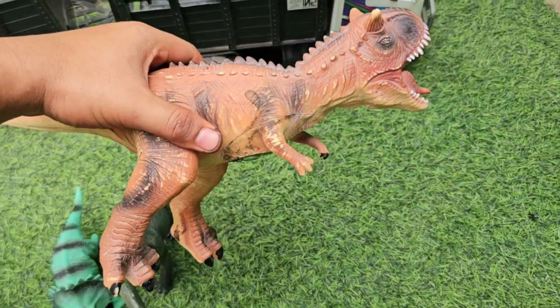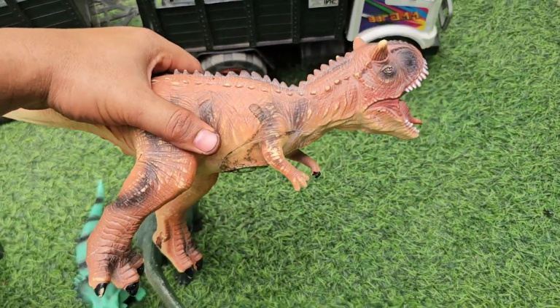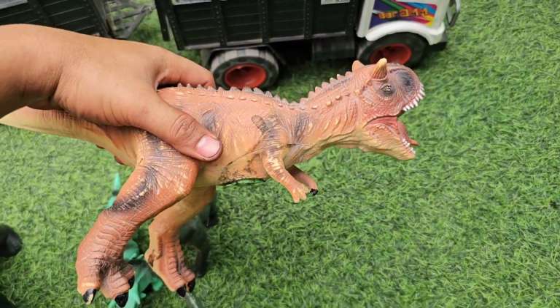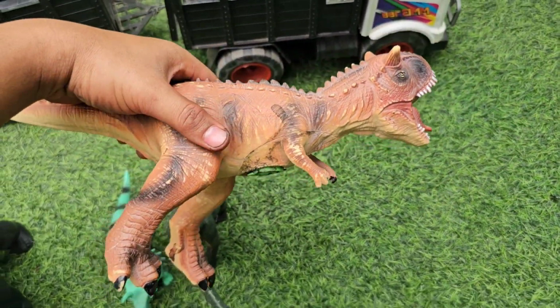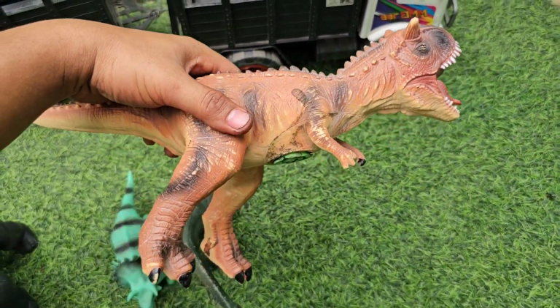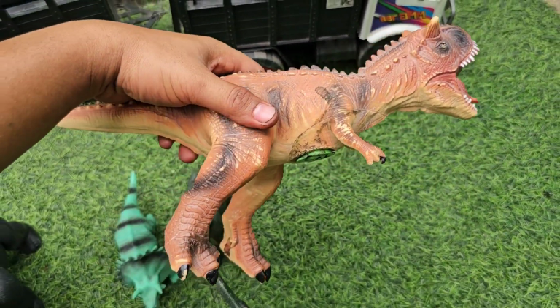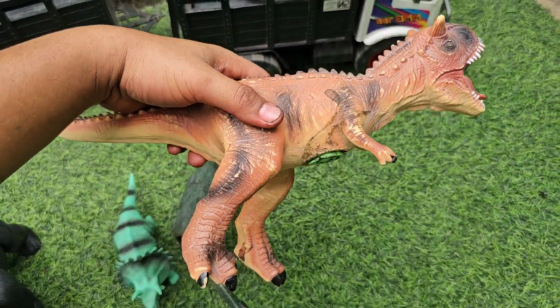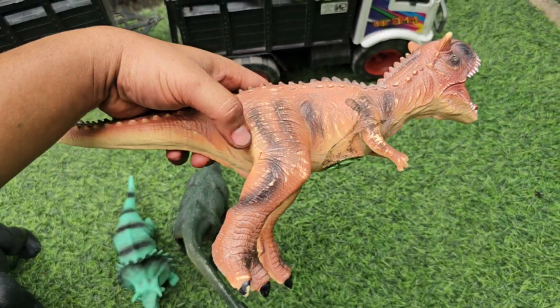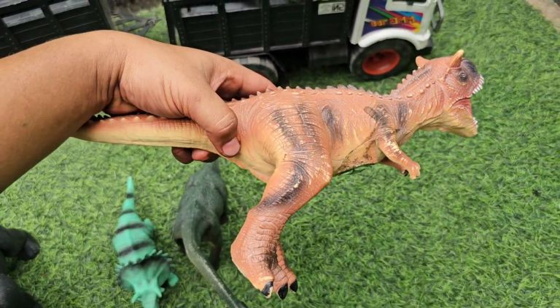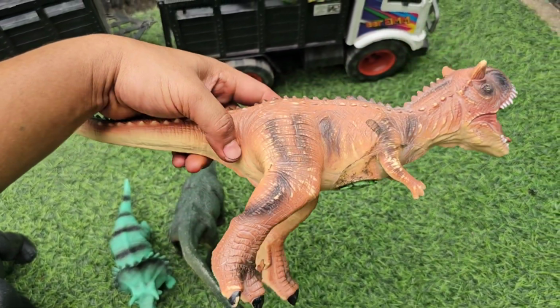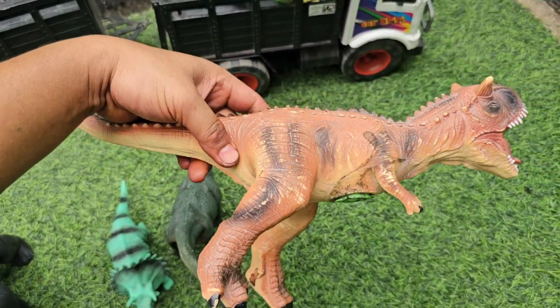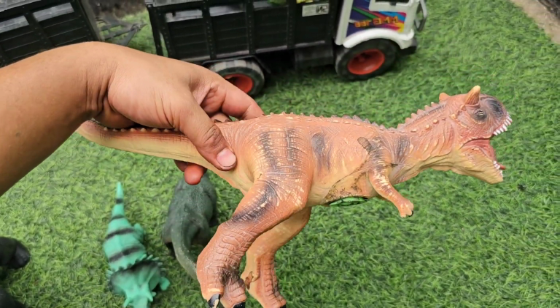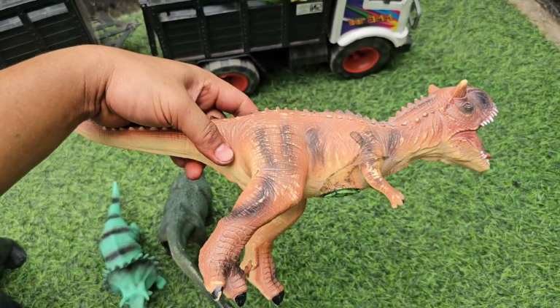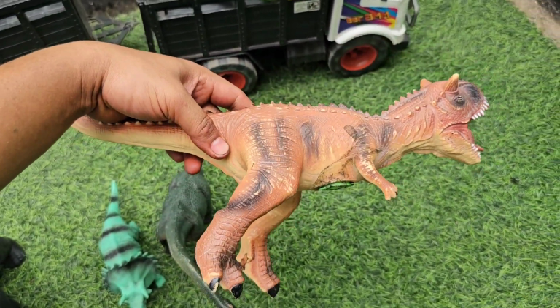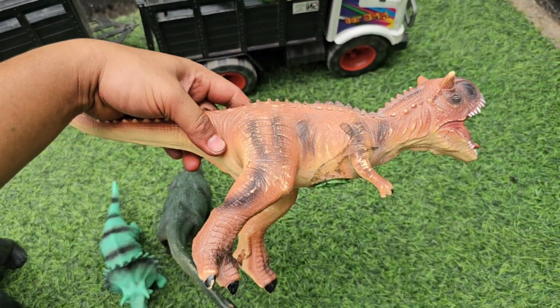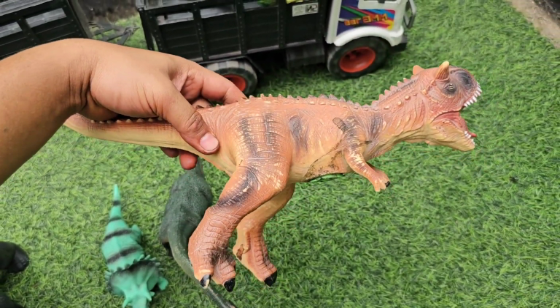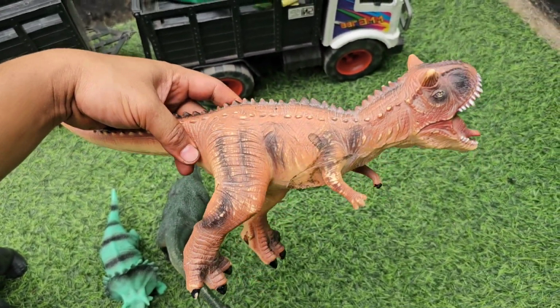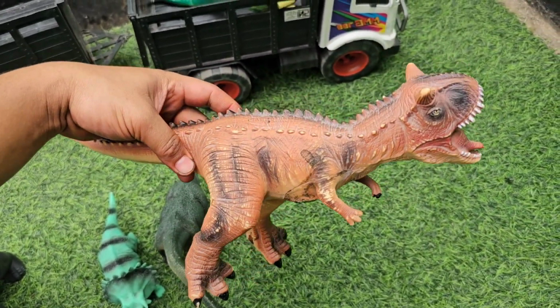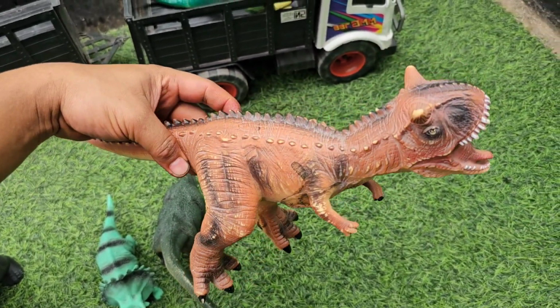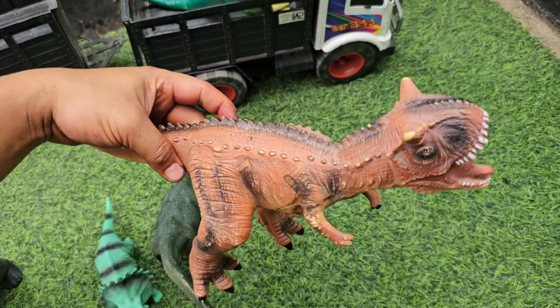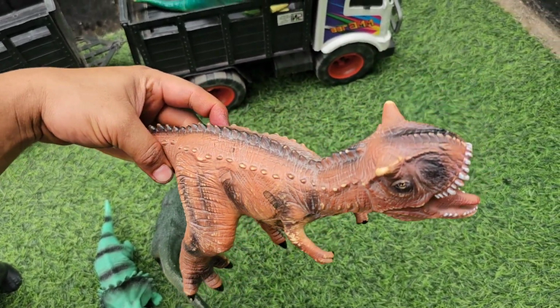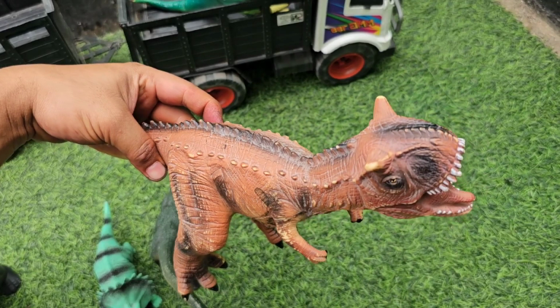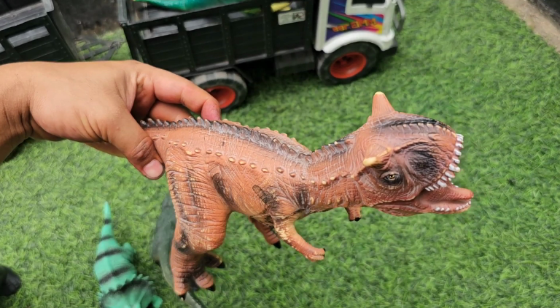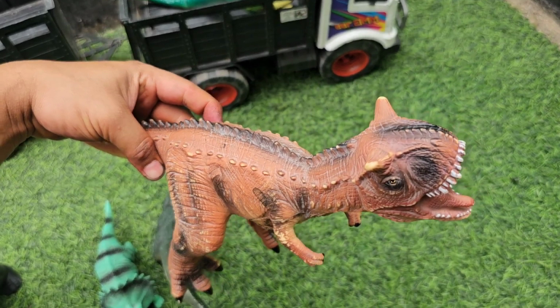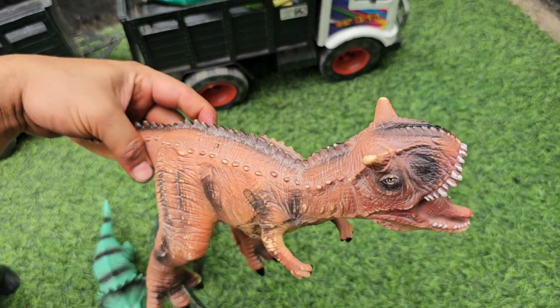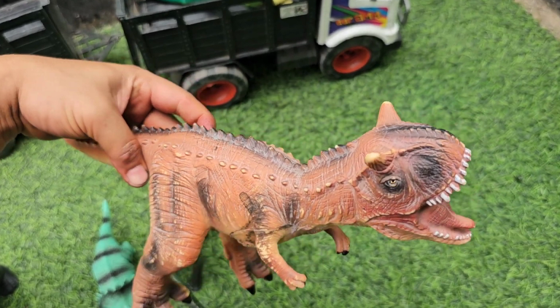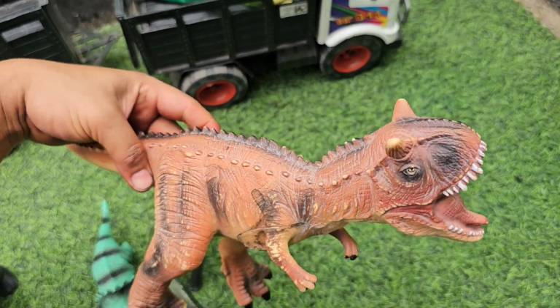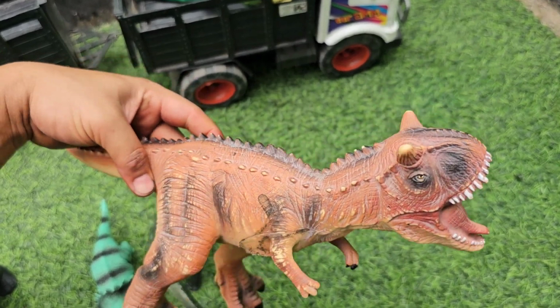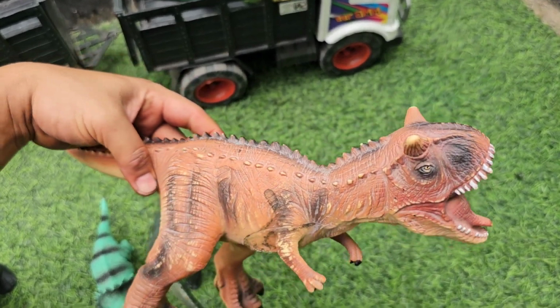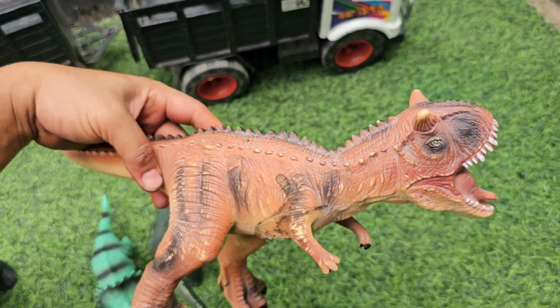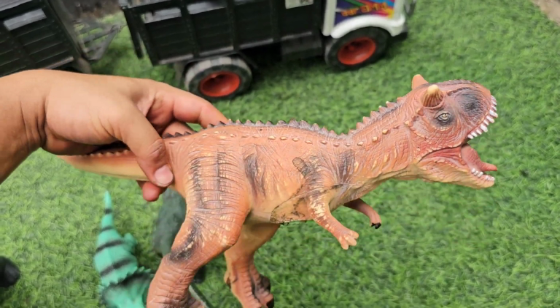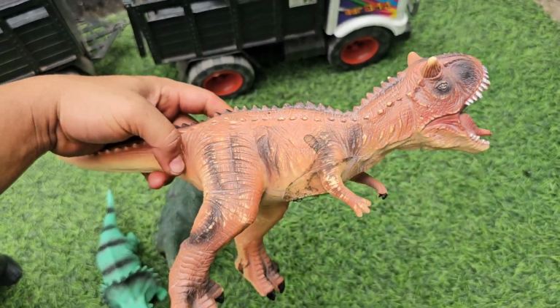Yang ini ada Karnotaurus. Warnanya coklat, wadidaw, ada tanduknya juga teman-teman.